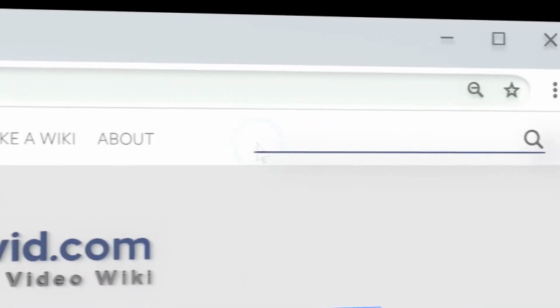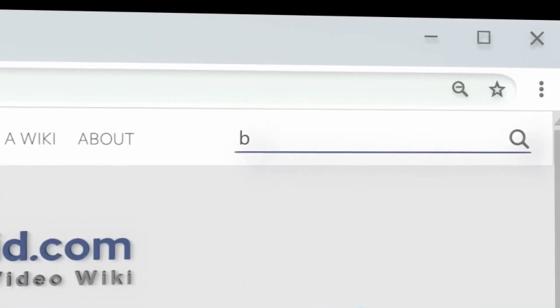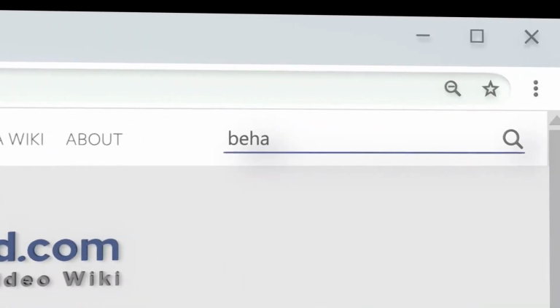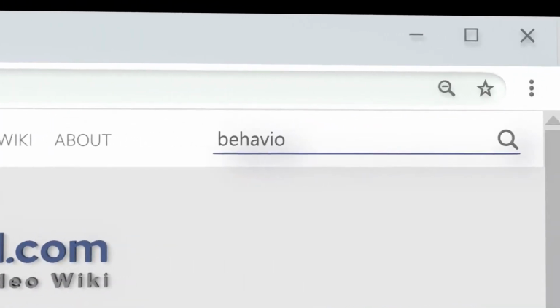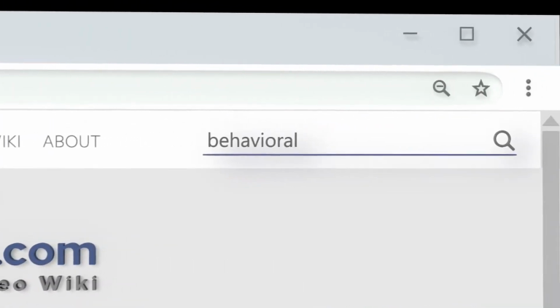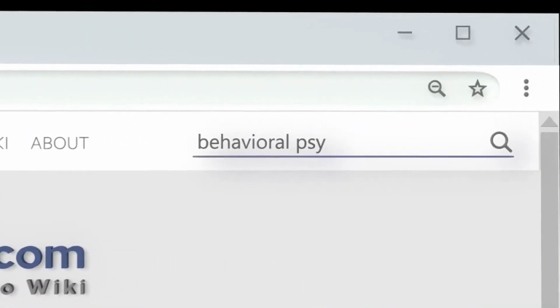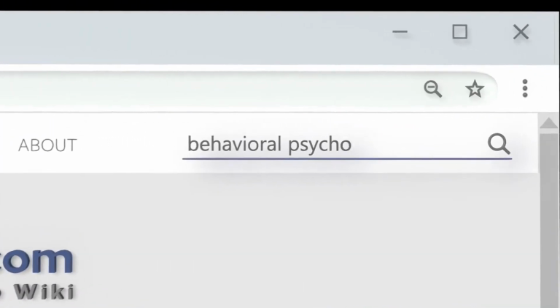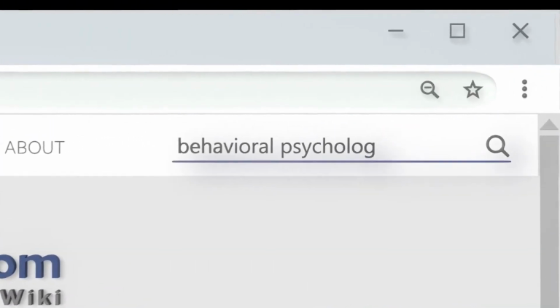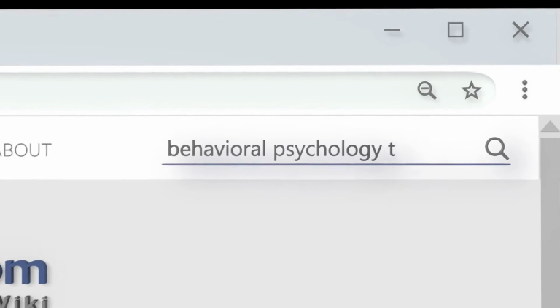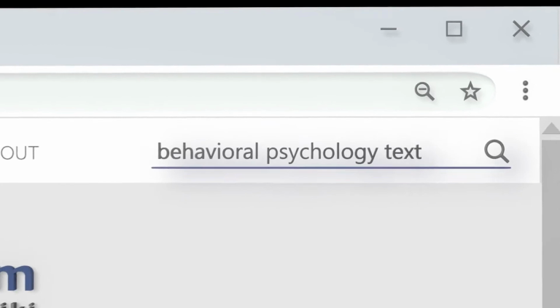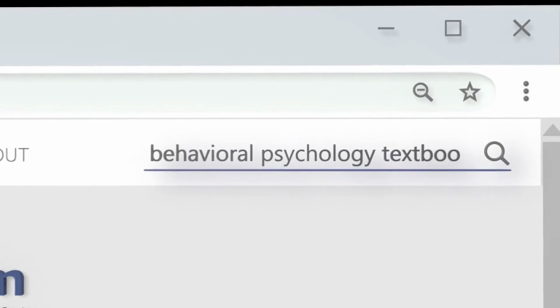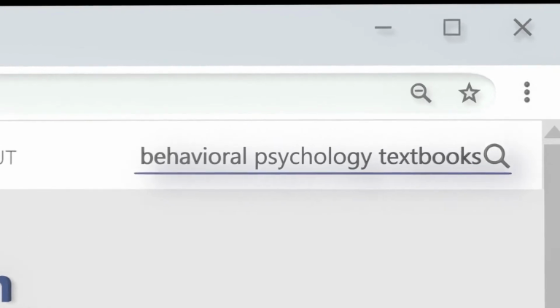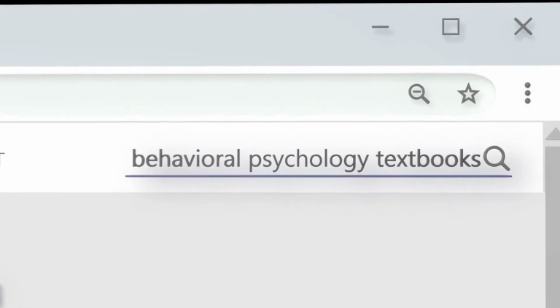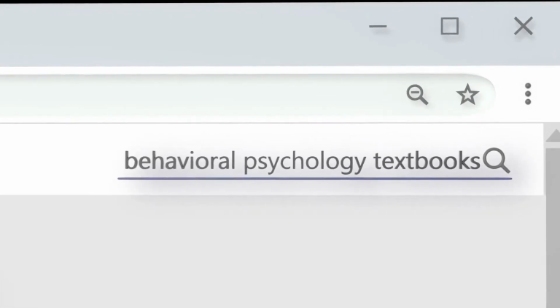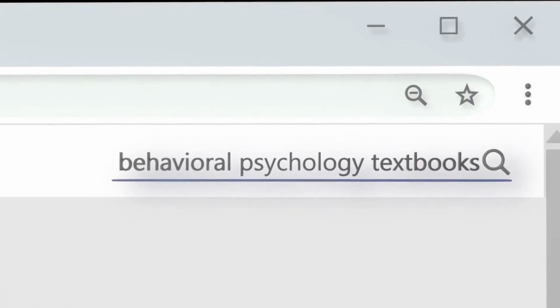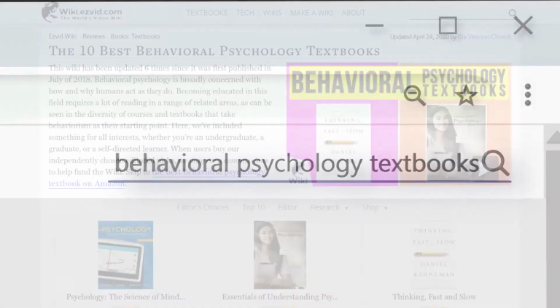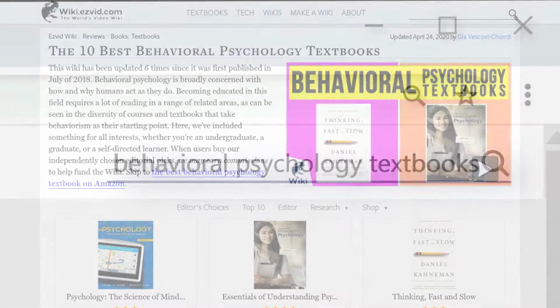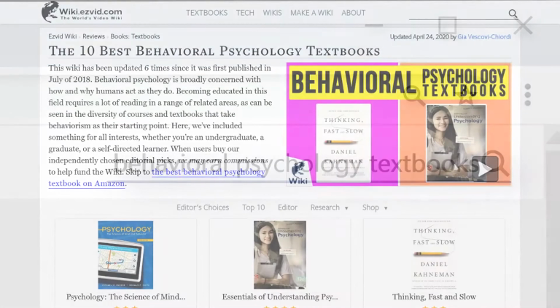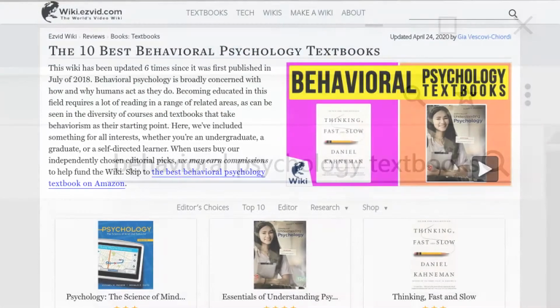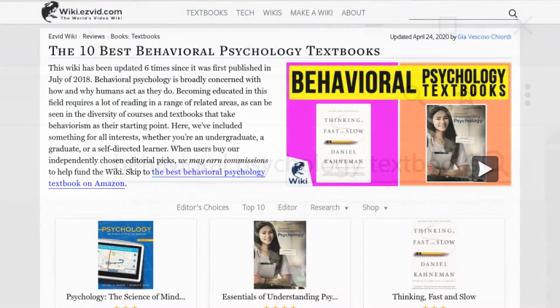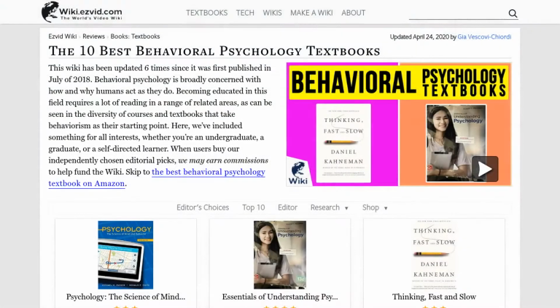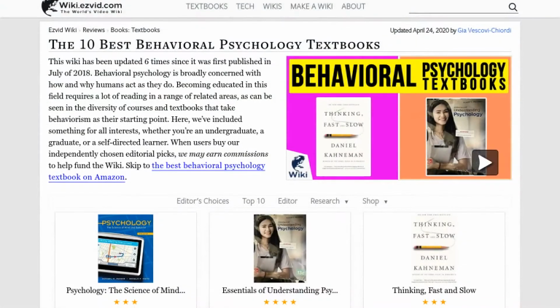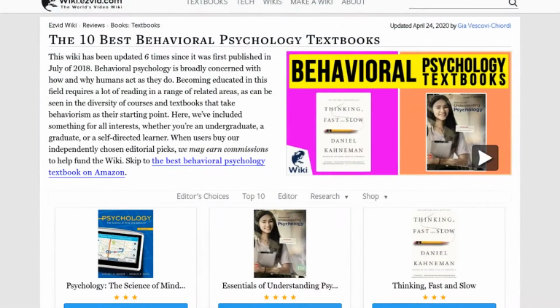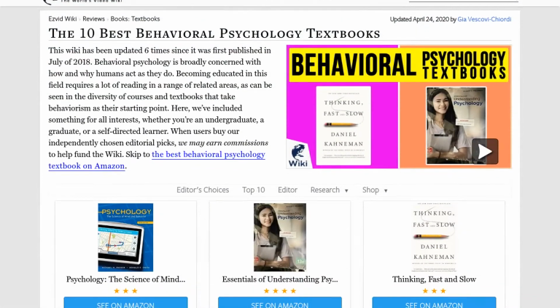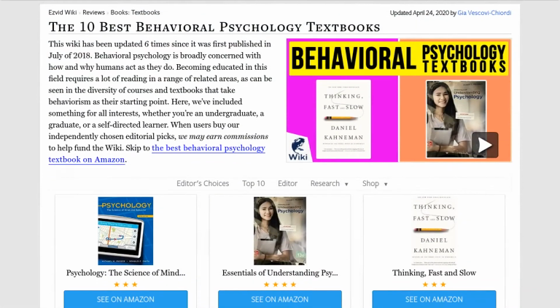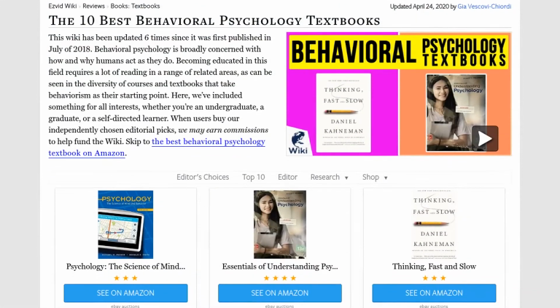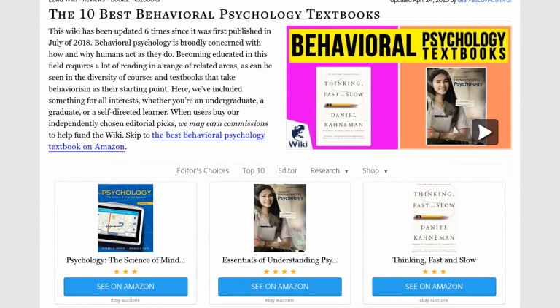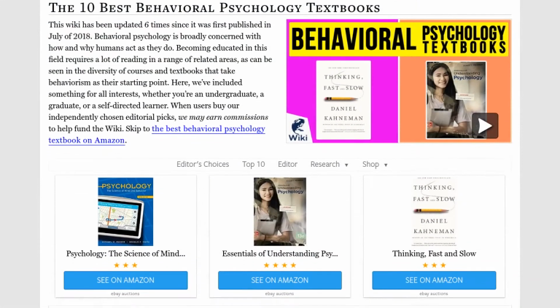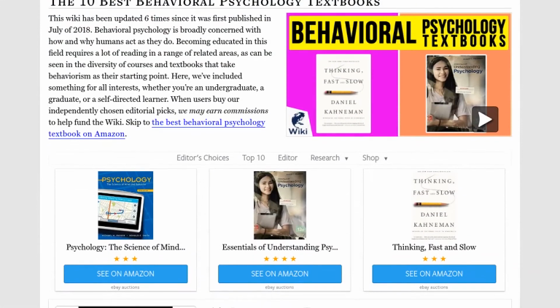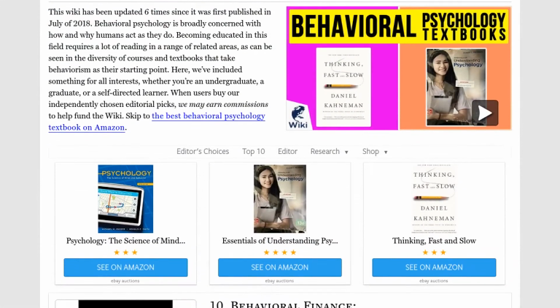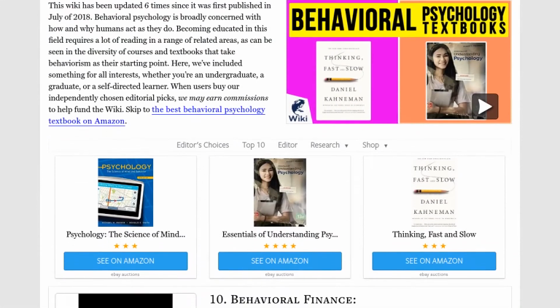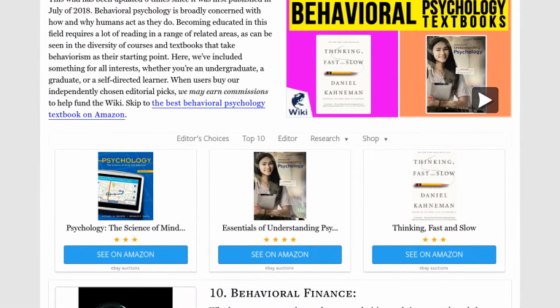Our newest choices can only be seen at wiki.easyvid.com. Go there now and search for behavioral psychology textbooks, or simply click beneath this video.